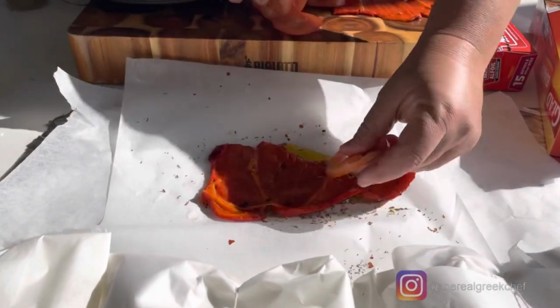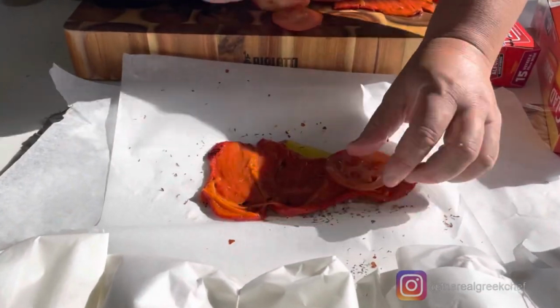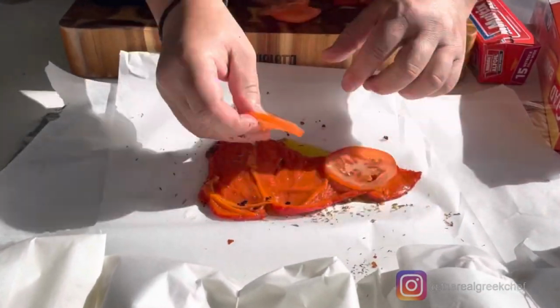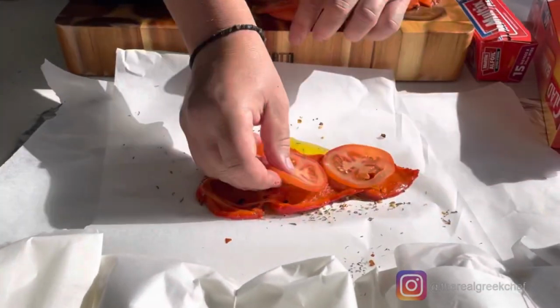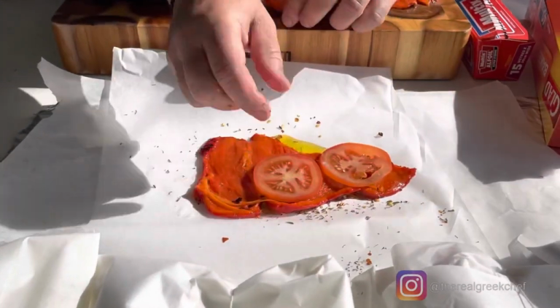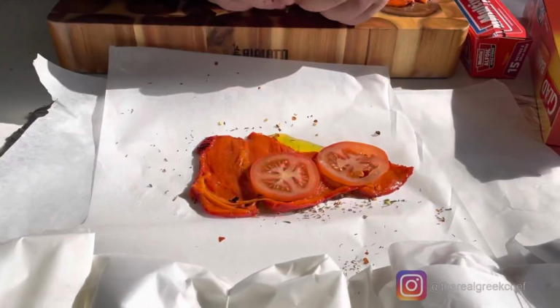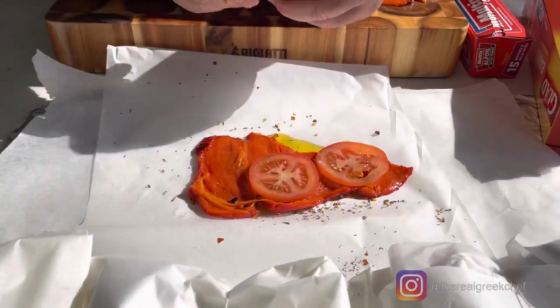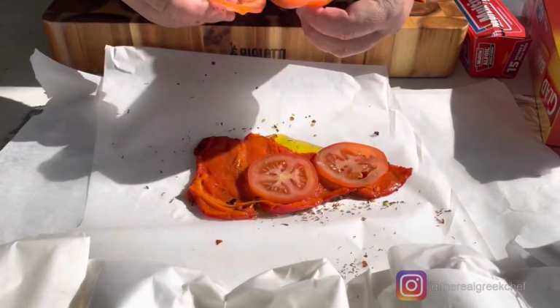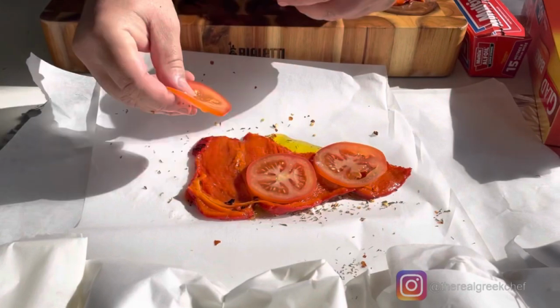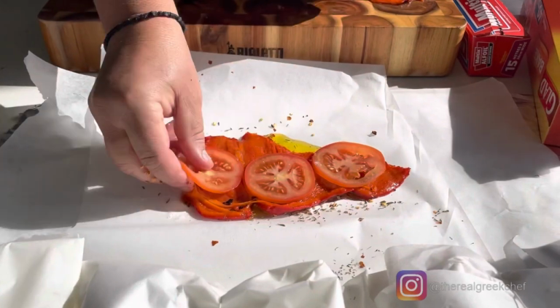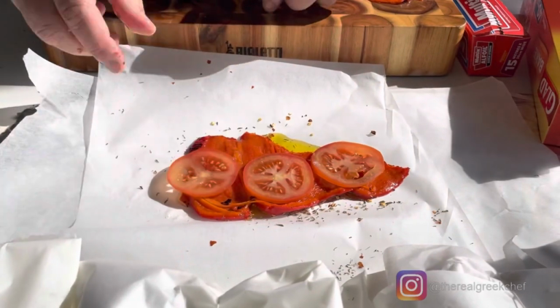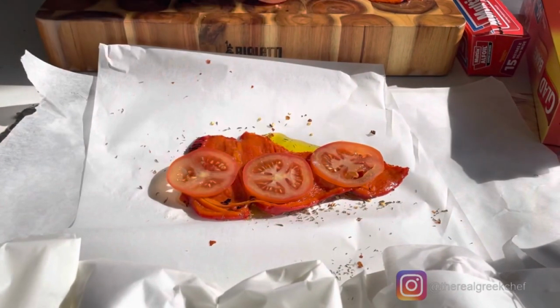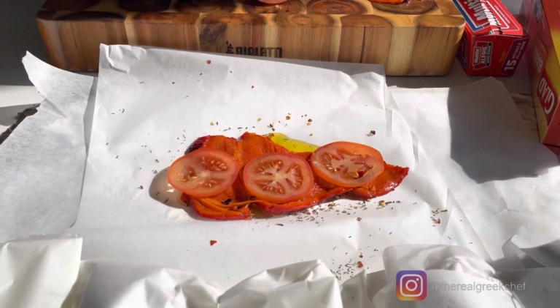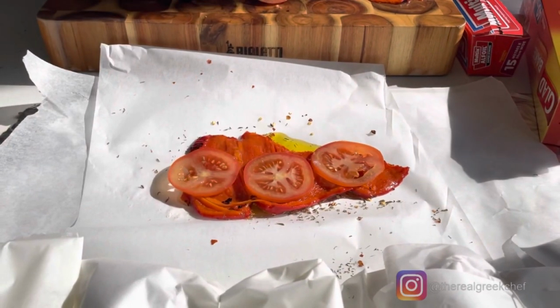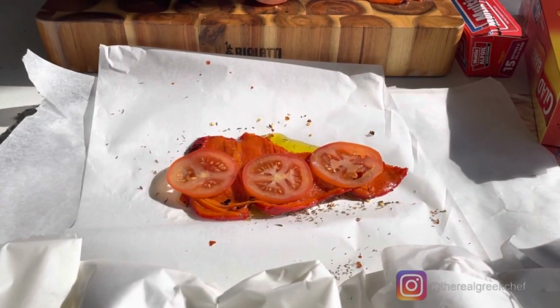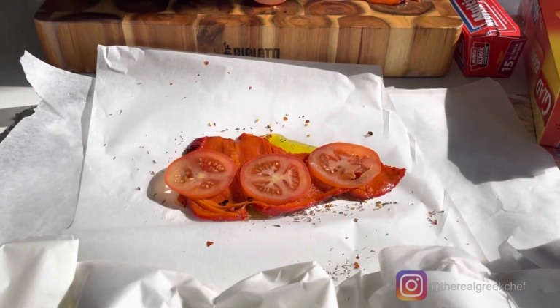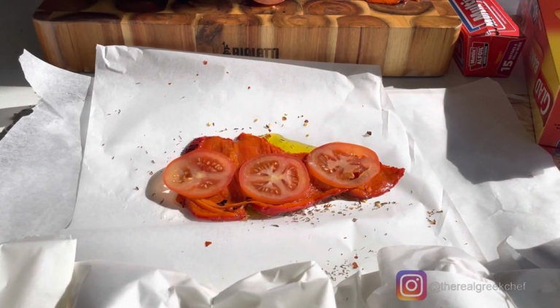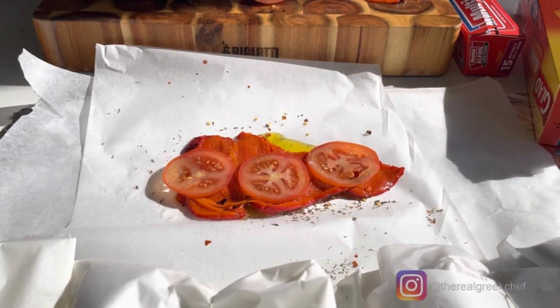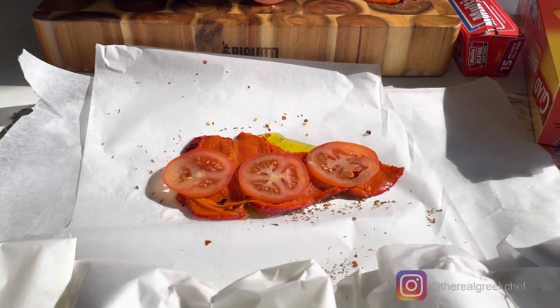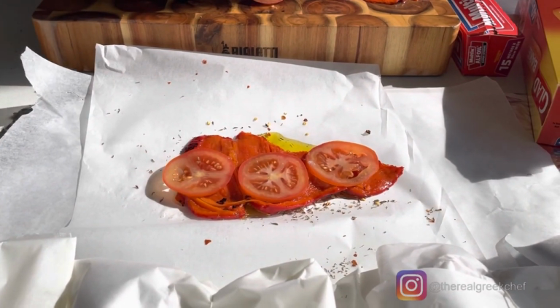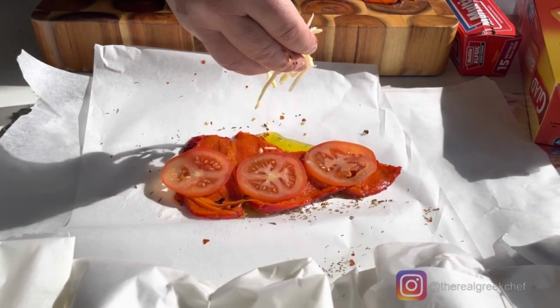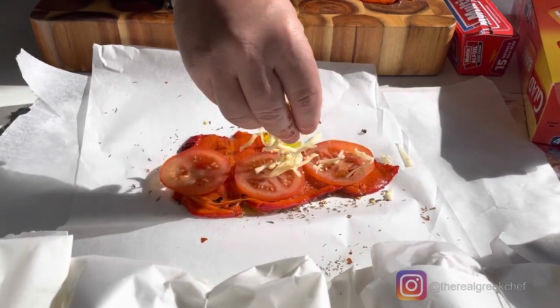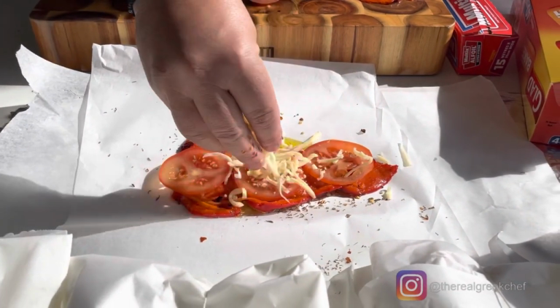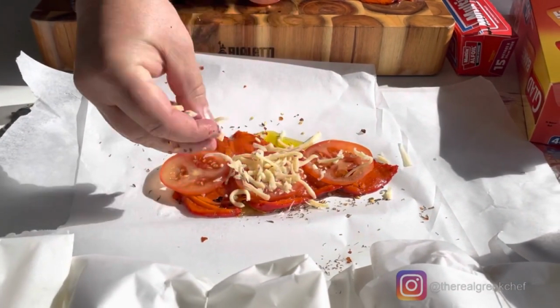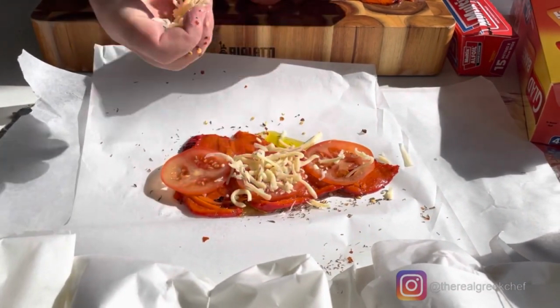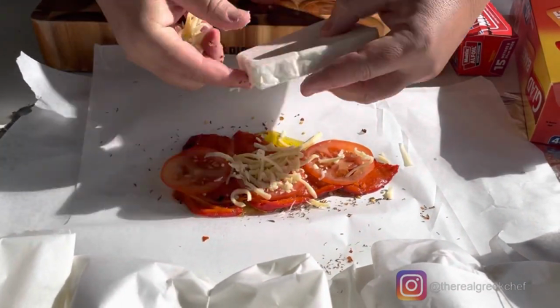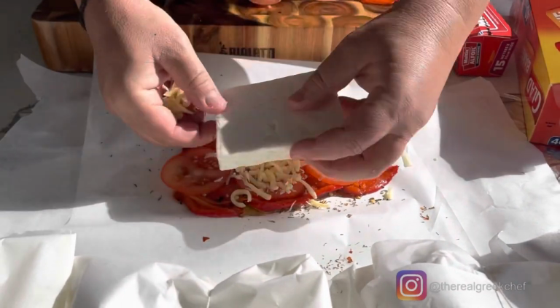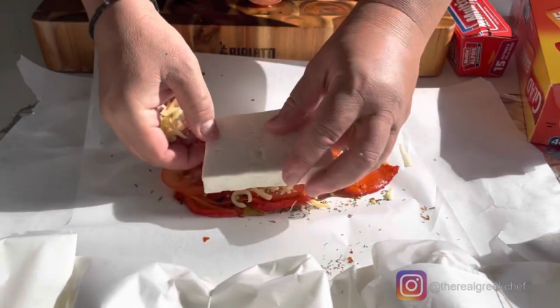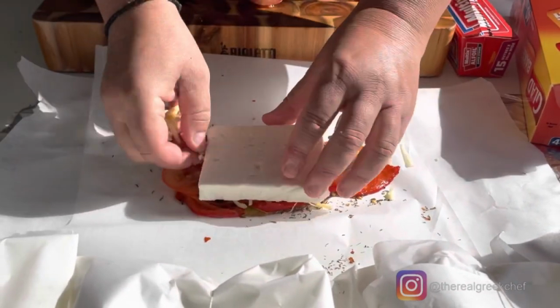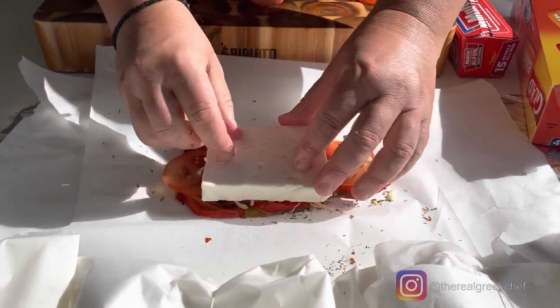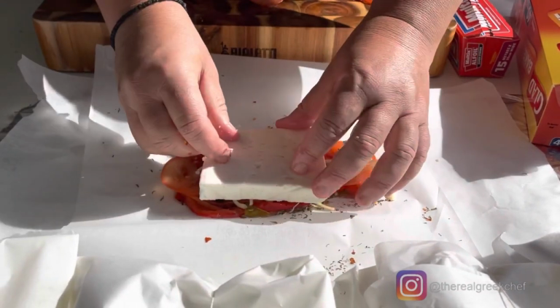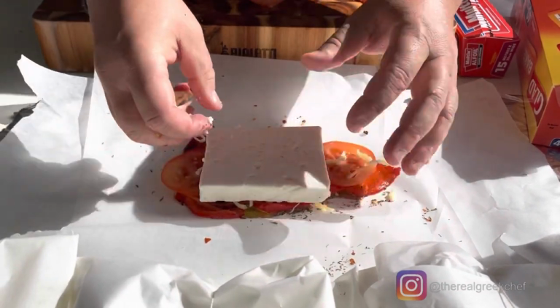Red capsicum, tomato, and feta — these are the ingredients for the Greek appetizer going into the oven.